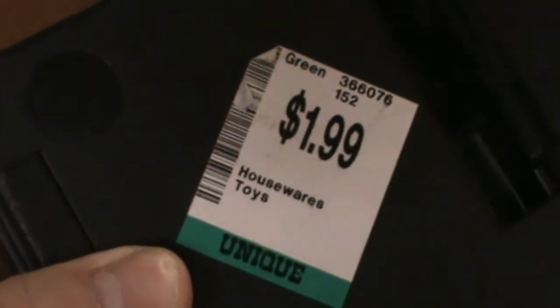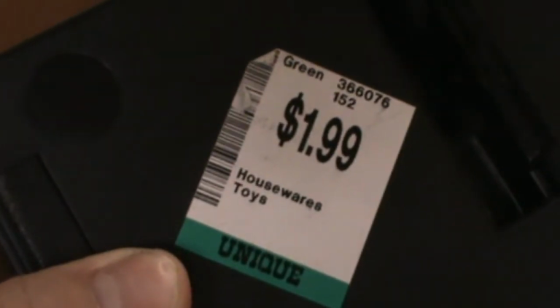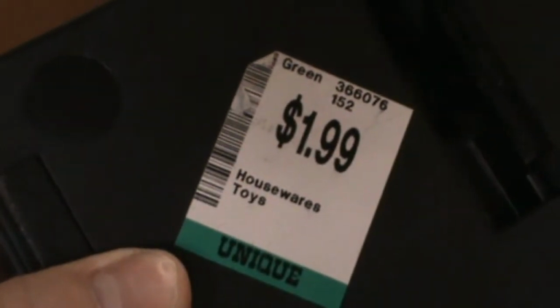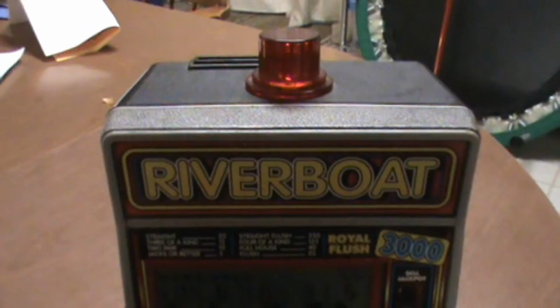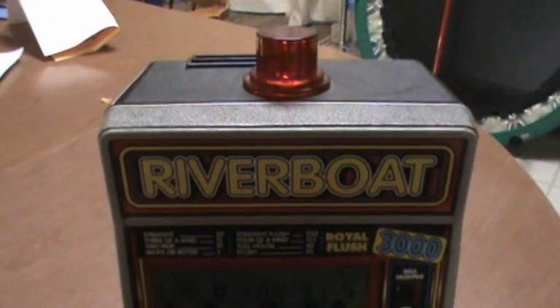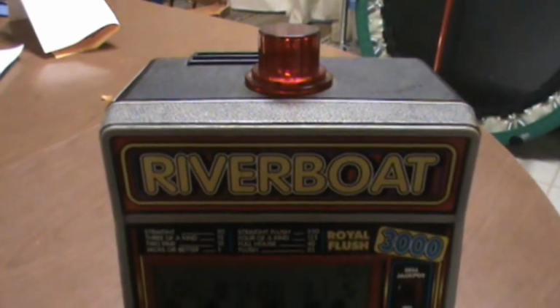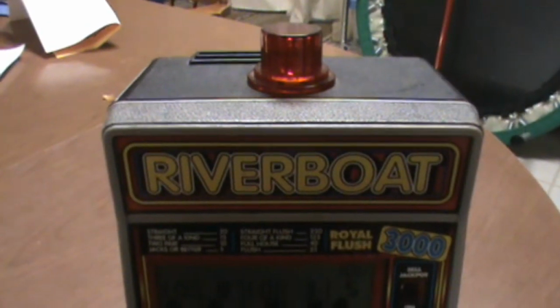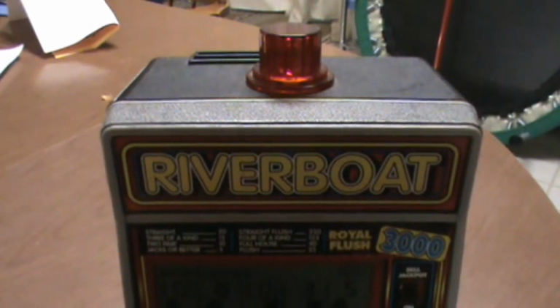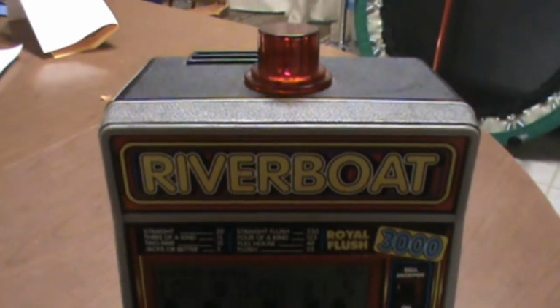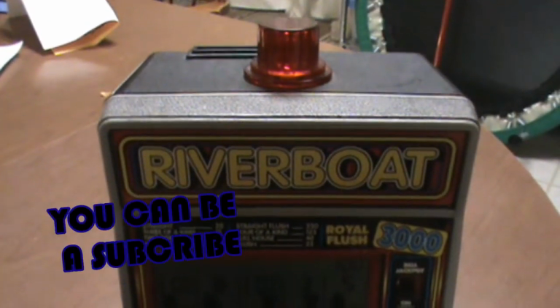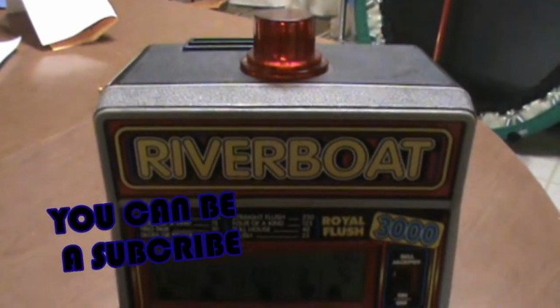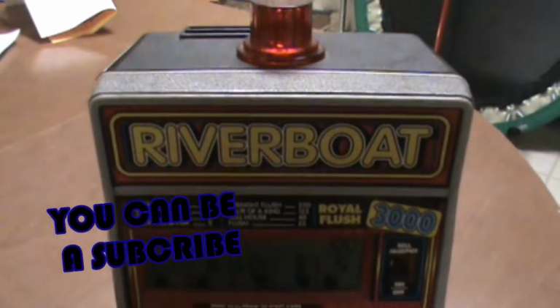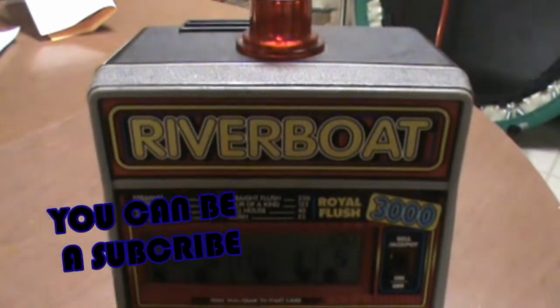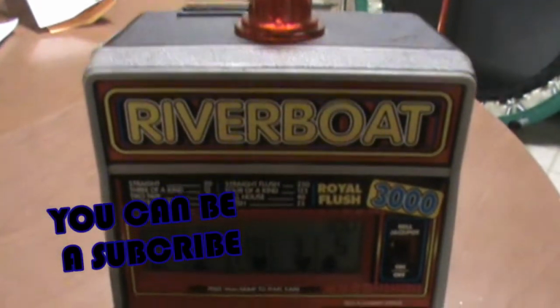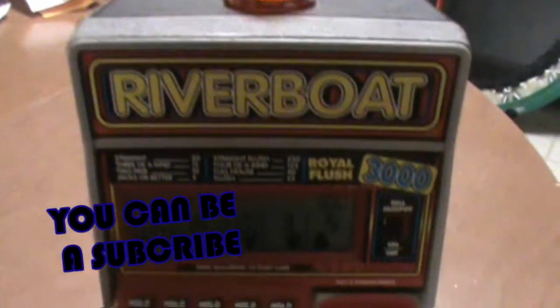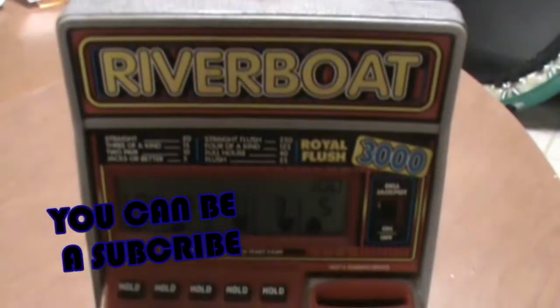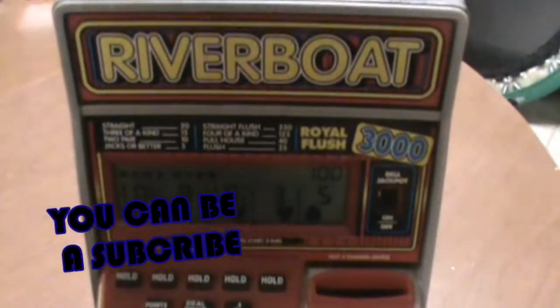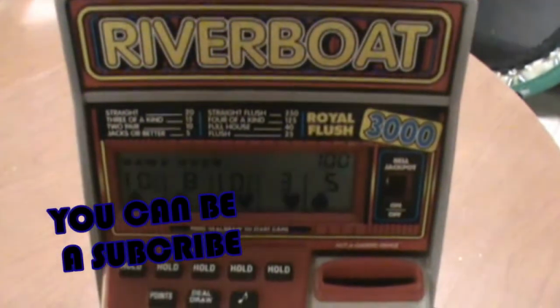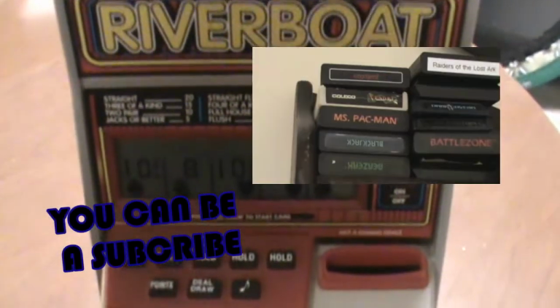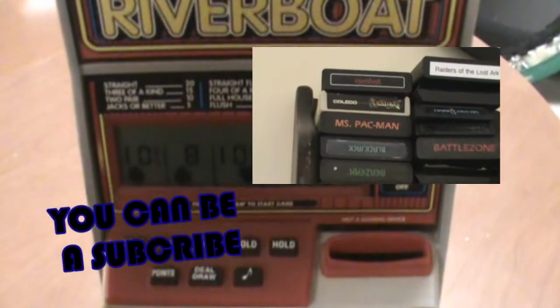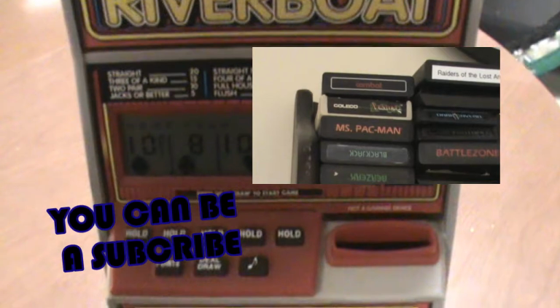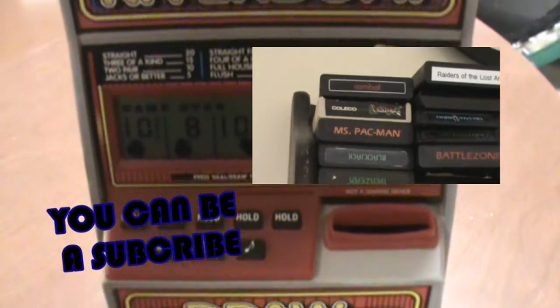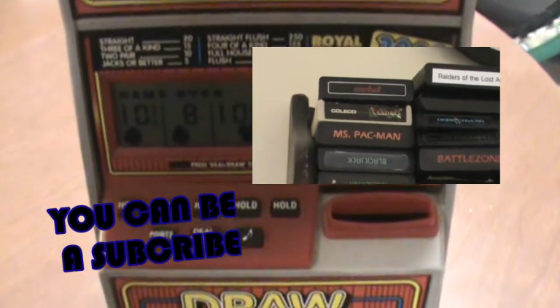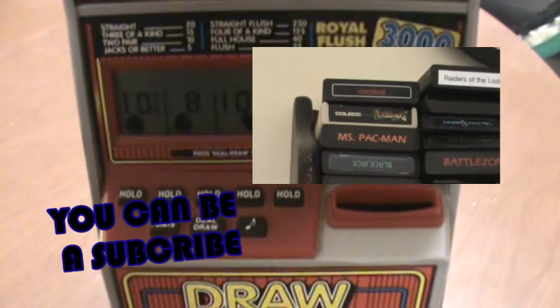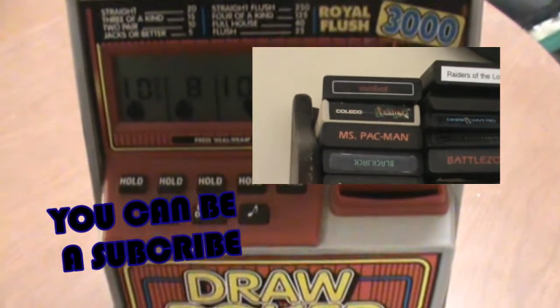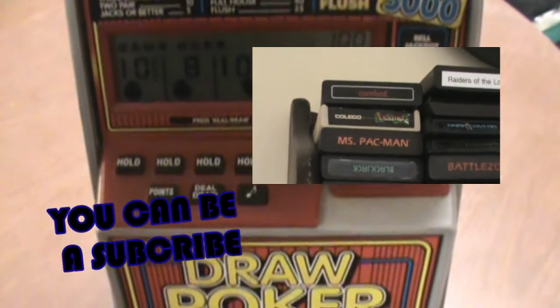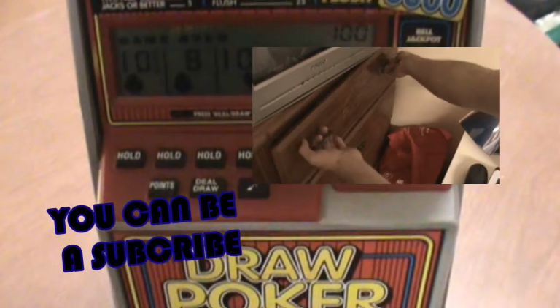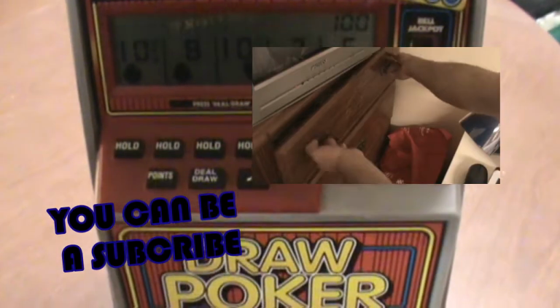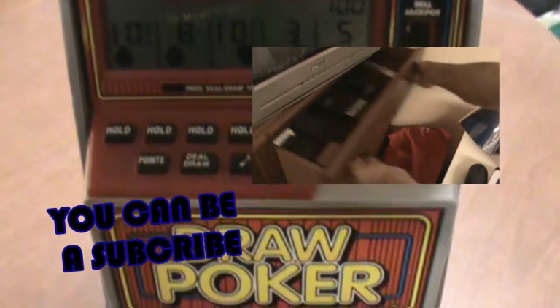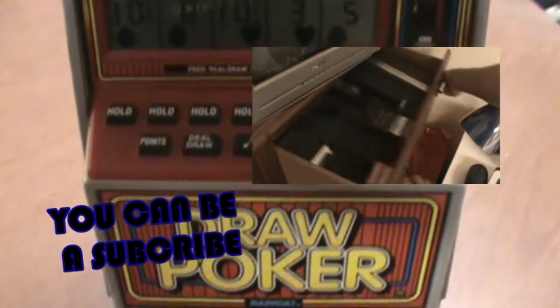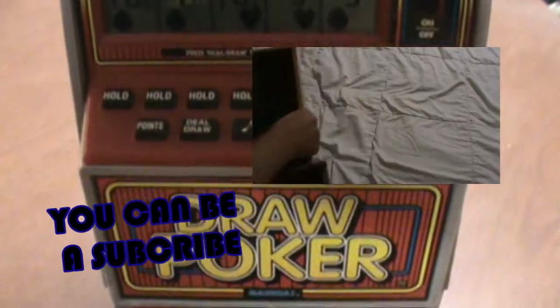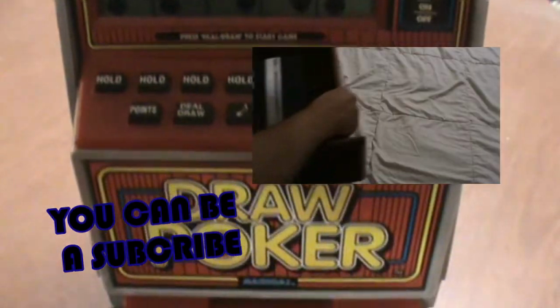If you want to see more, consider subscribing, or check out the Atari Combat video I made. See you guys next time.